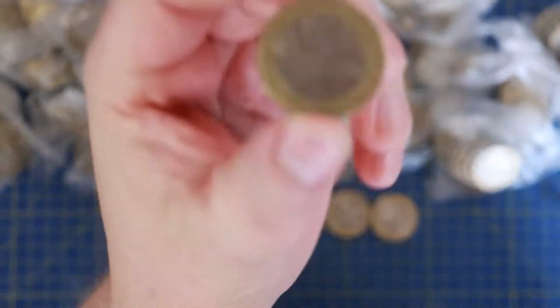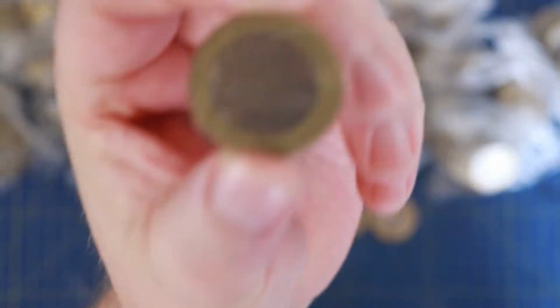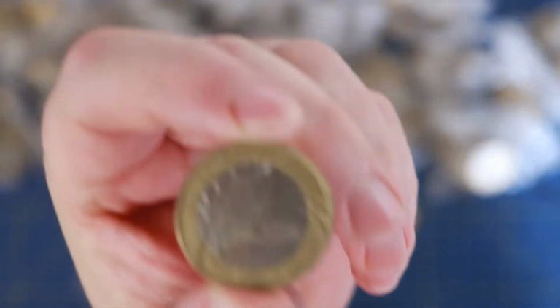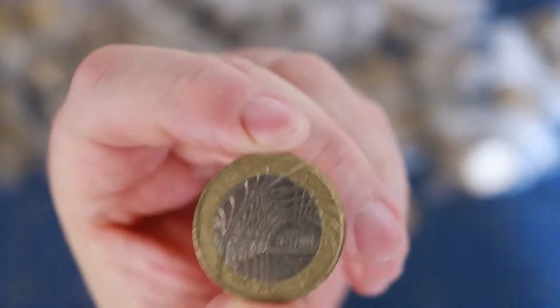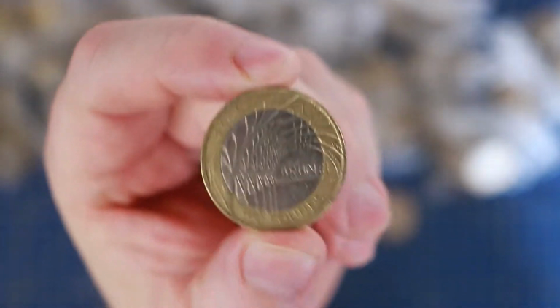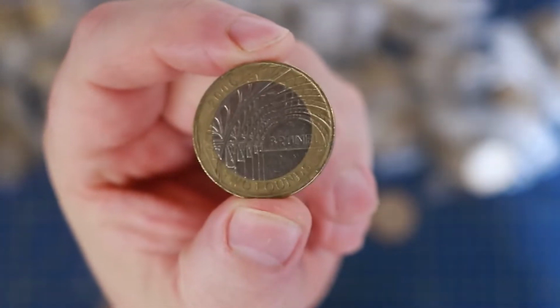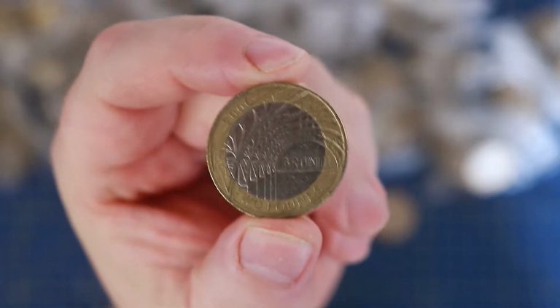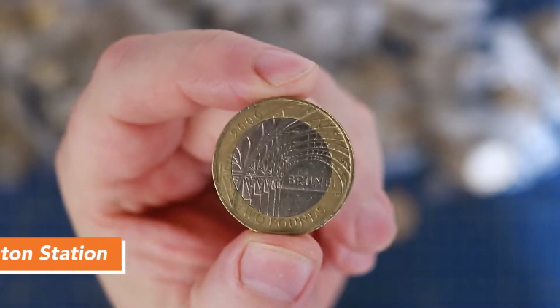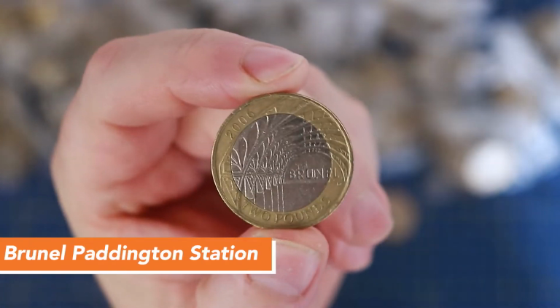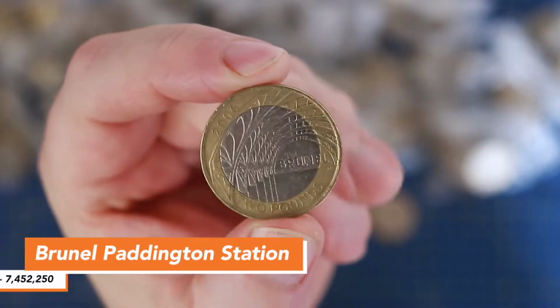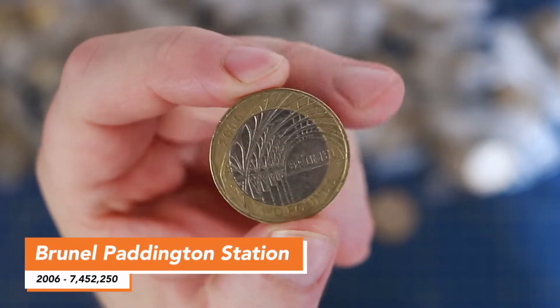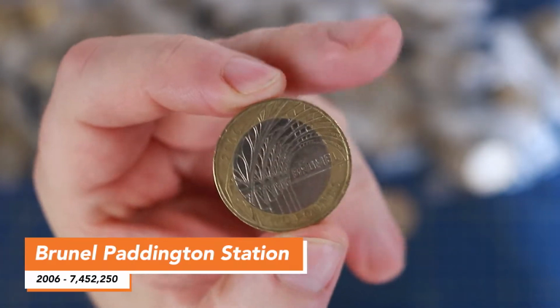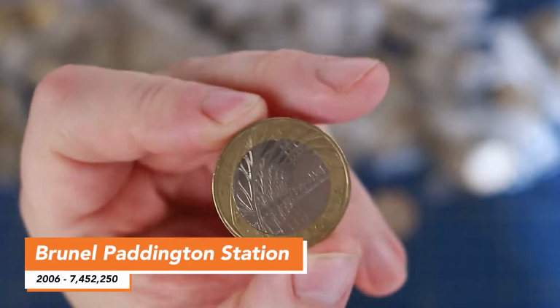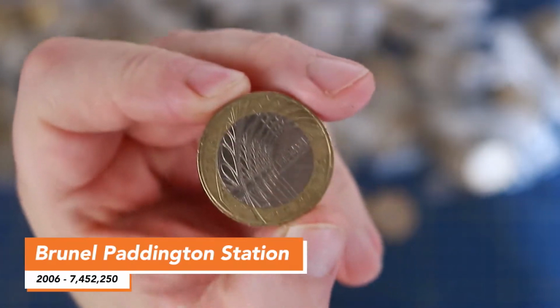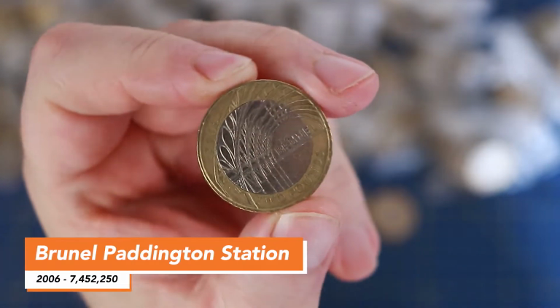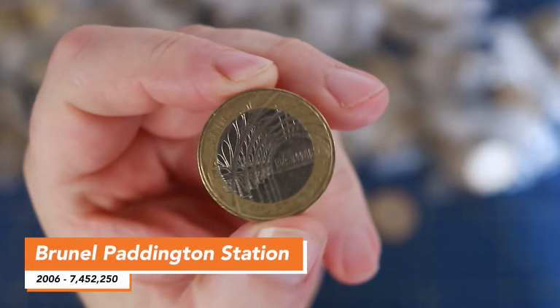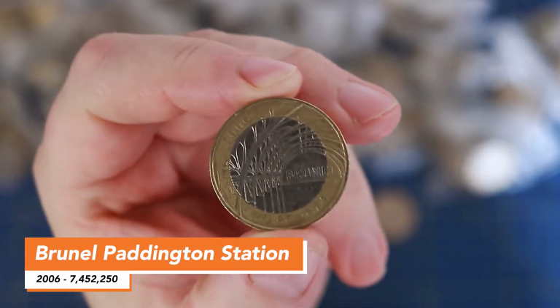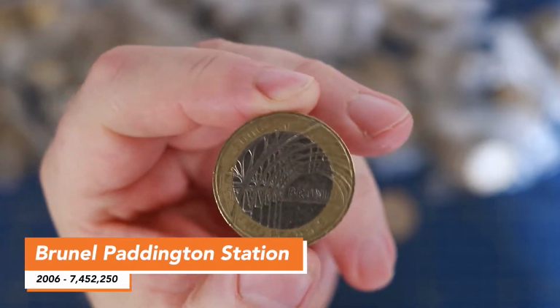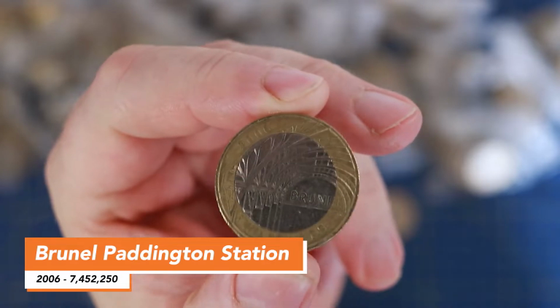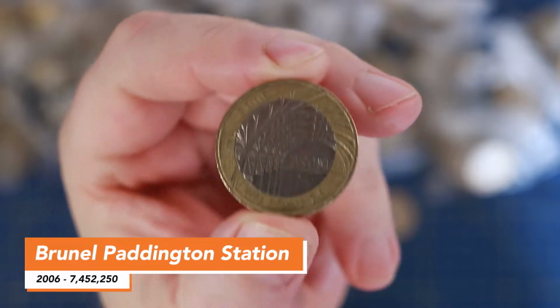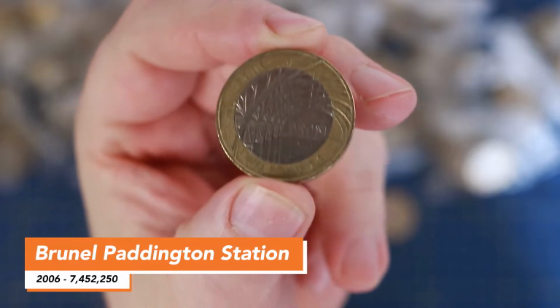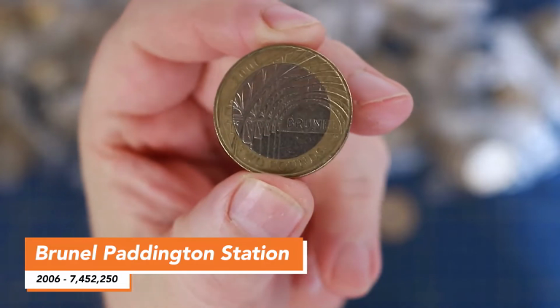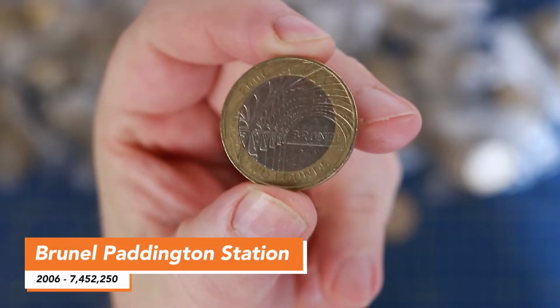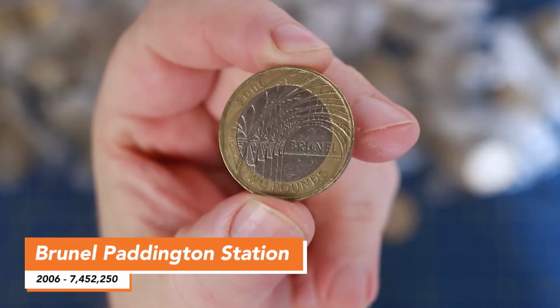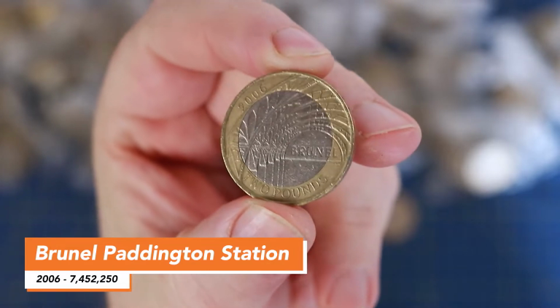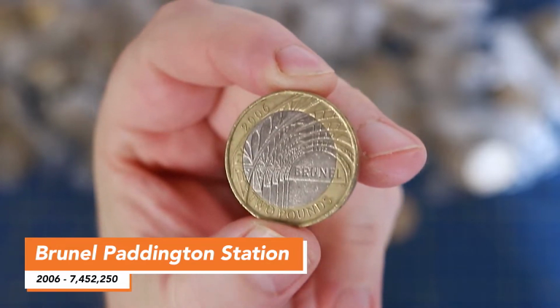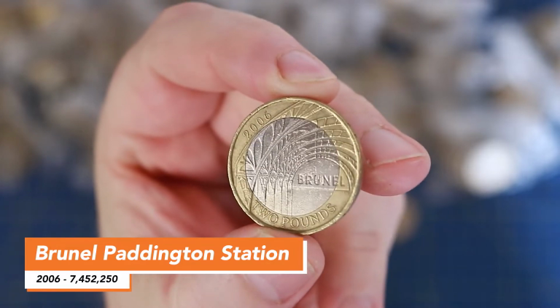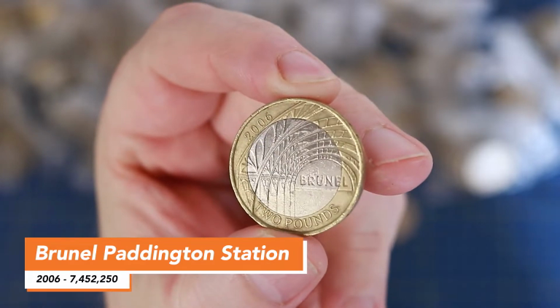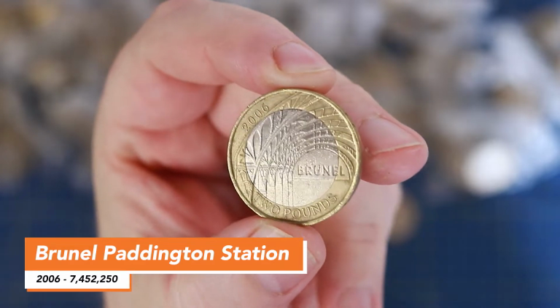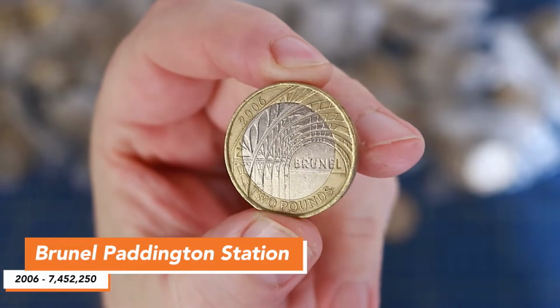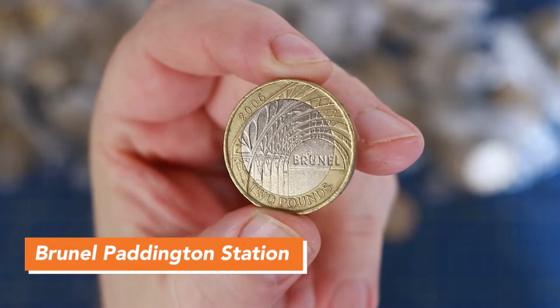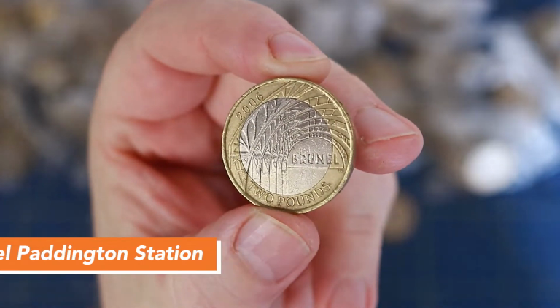That is Brunel and his arches of Paddington station. A cool design, very common but worth noting.